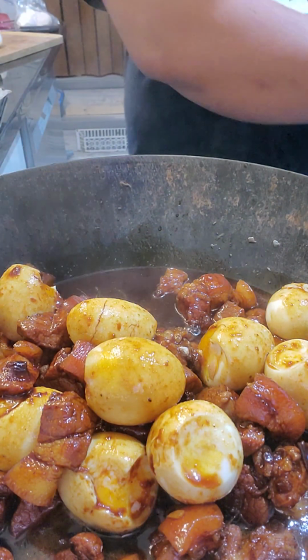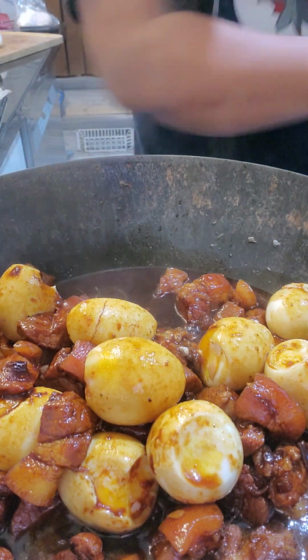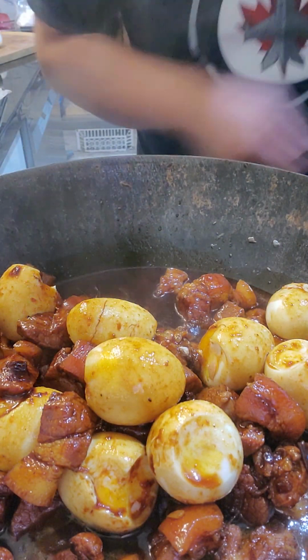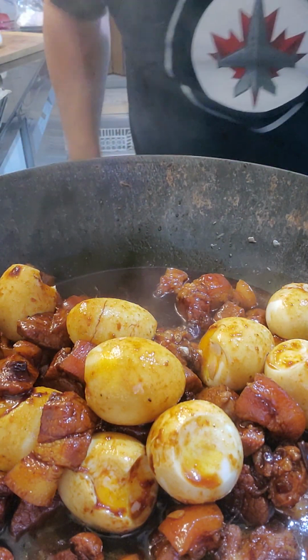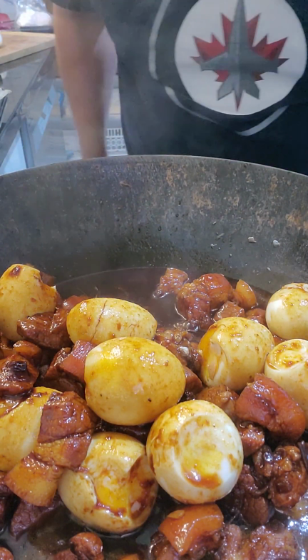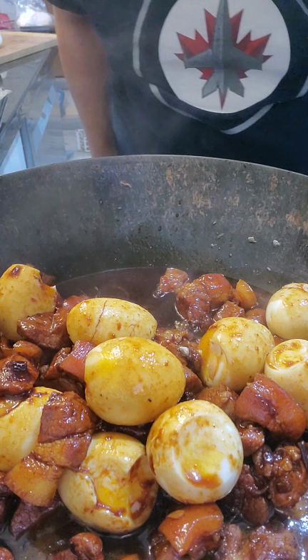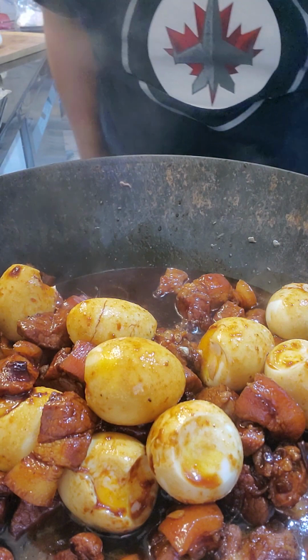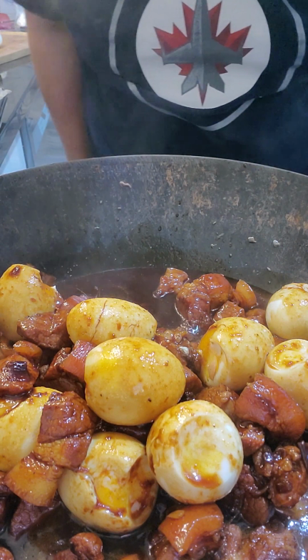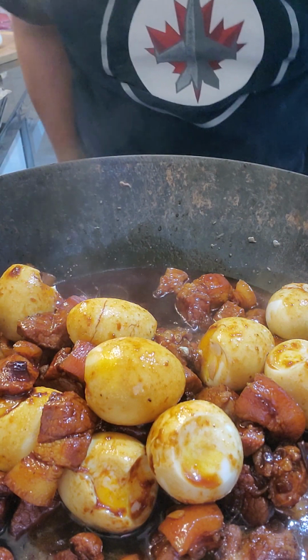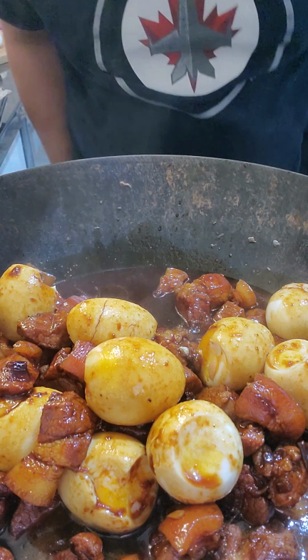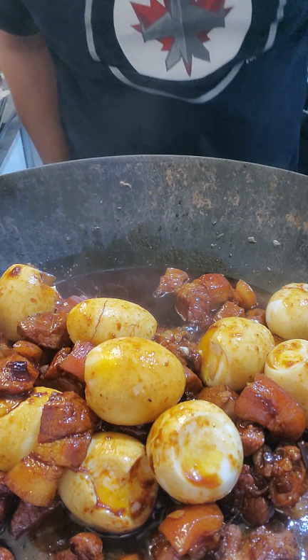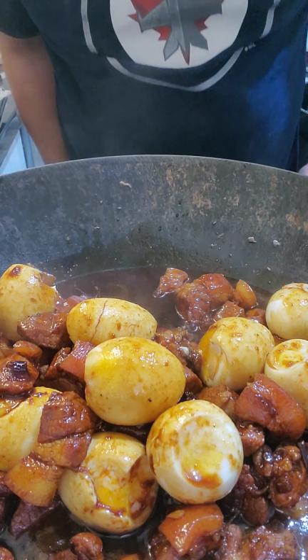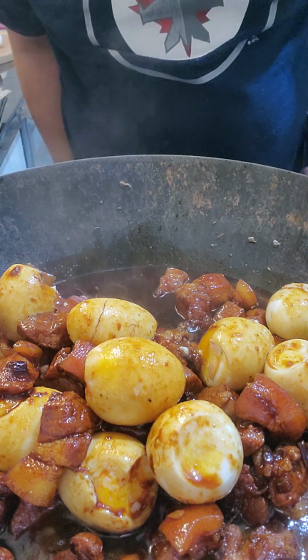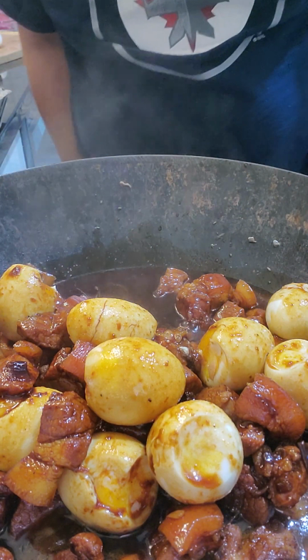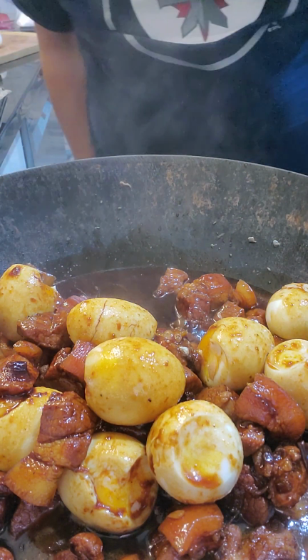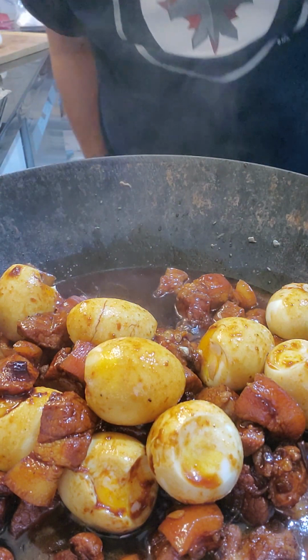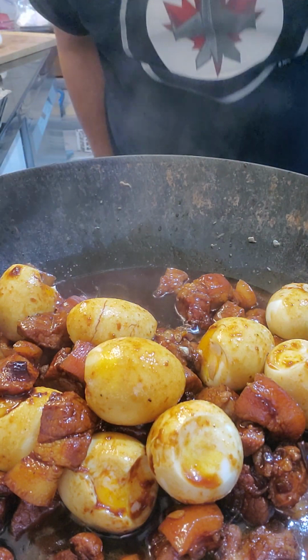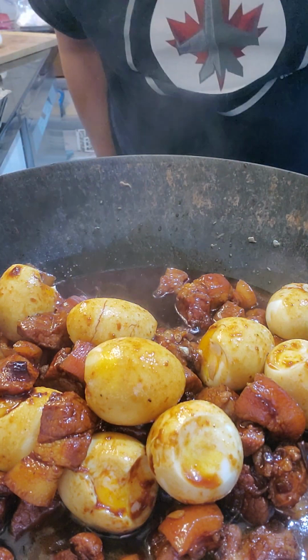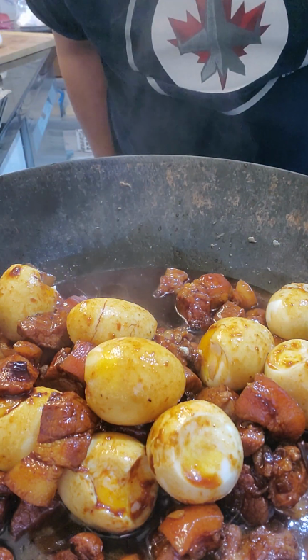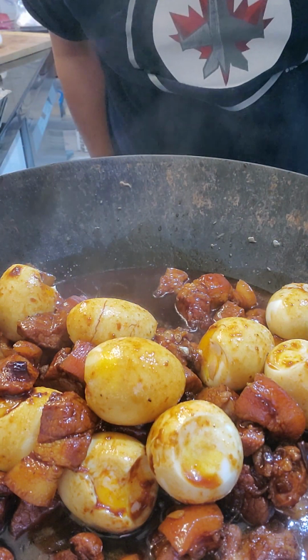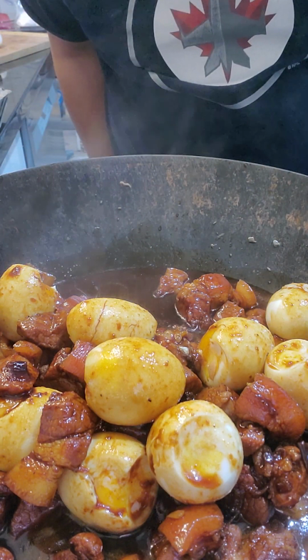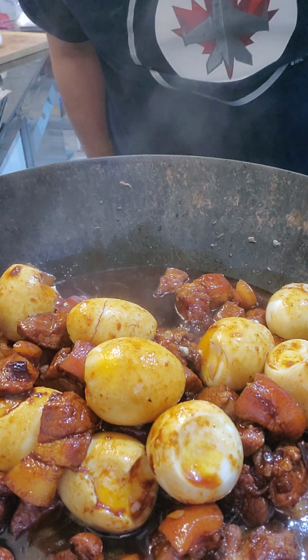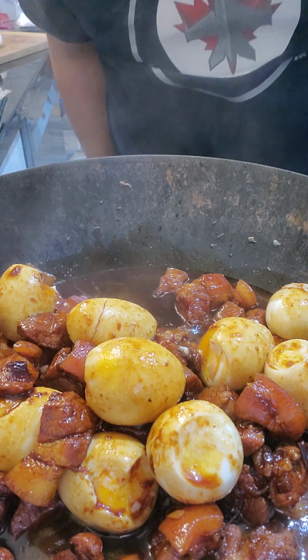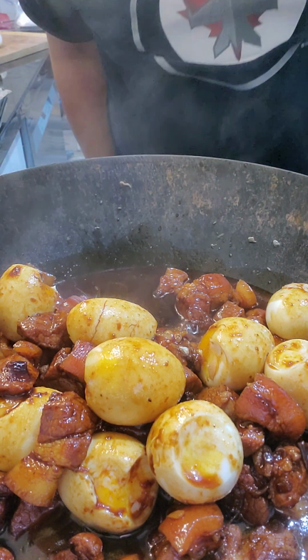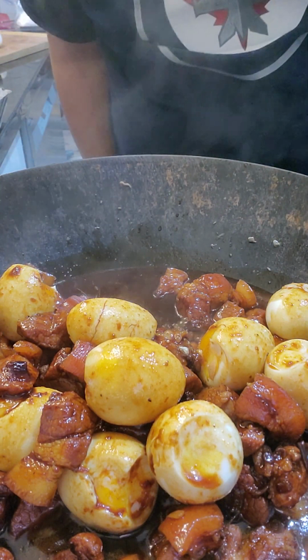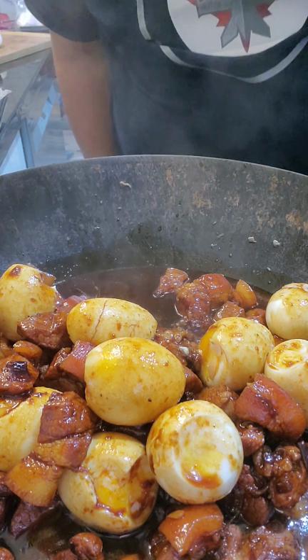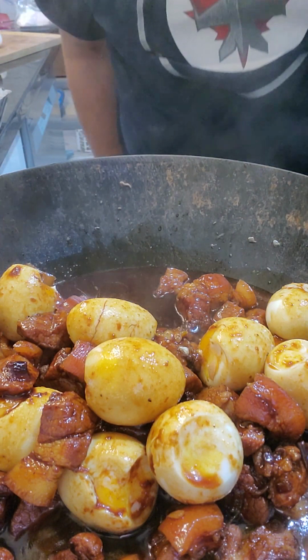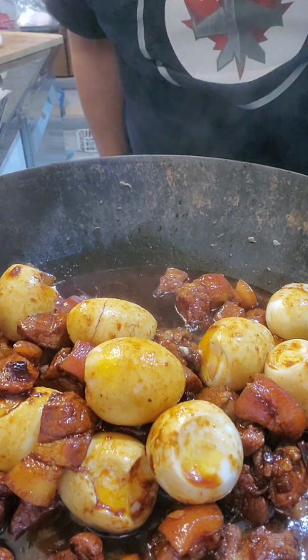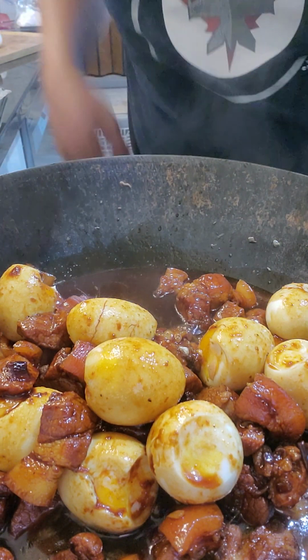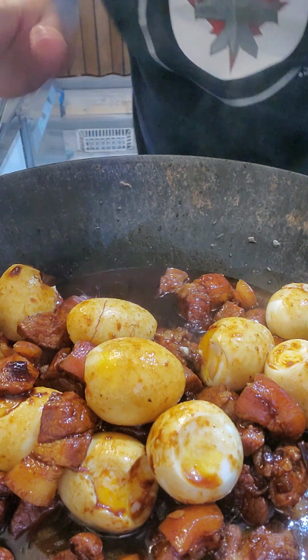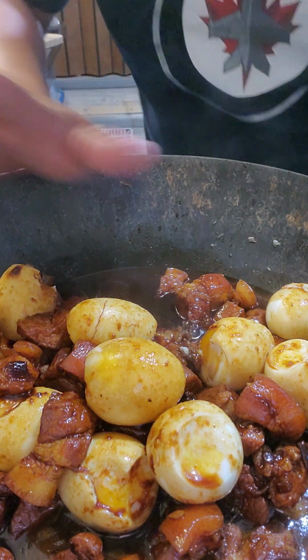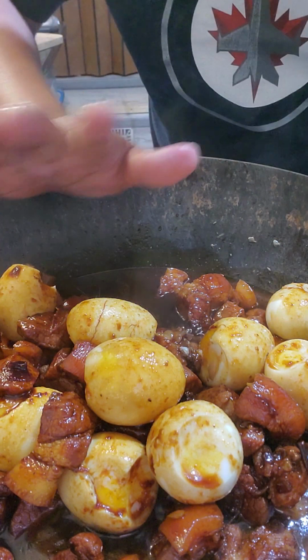Pork hamonado with egg. Thanks for watching. Bye!